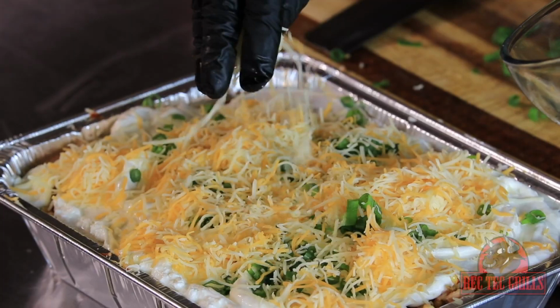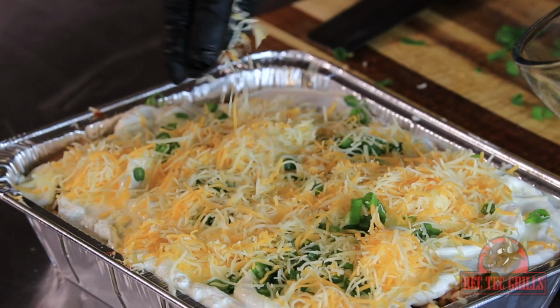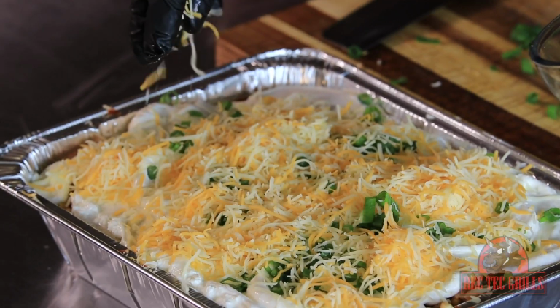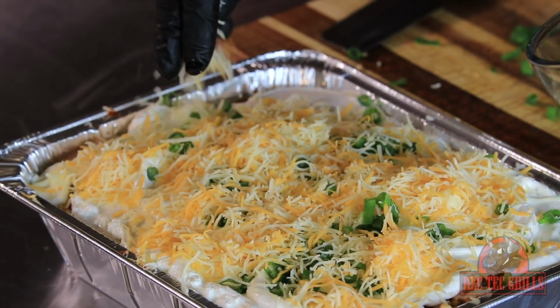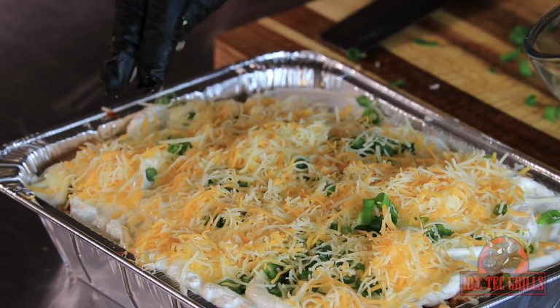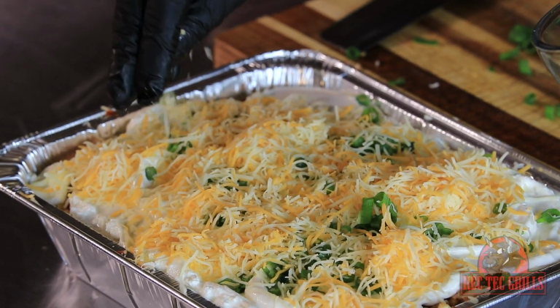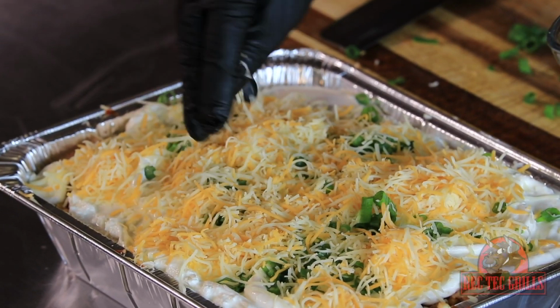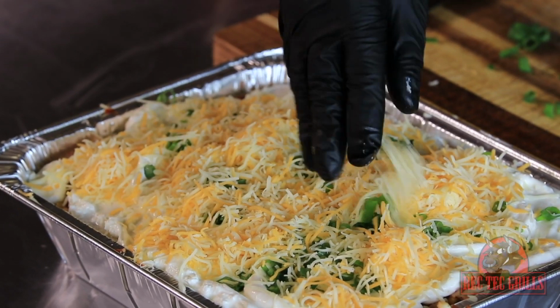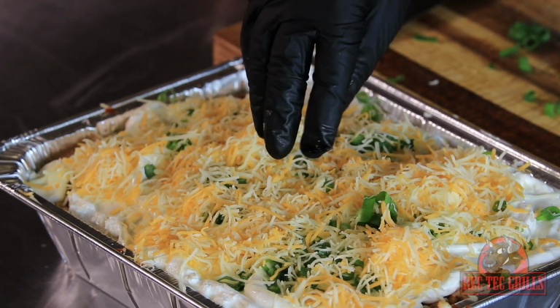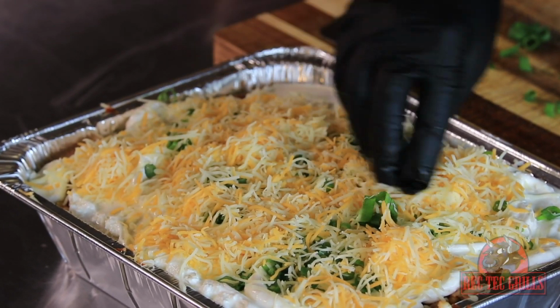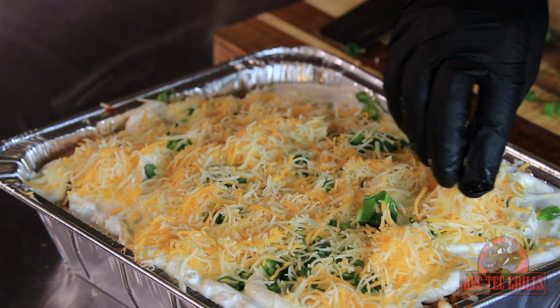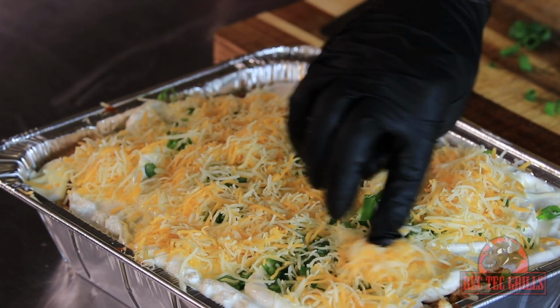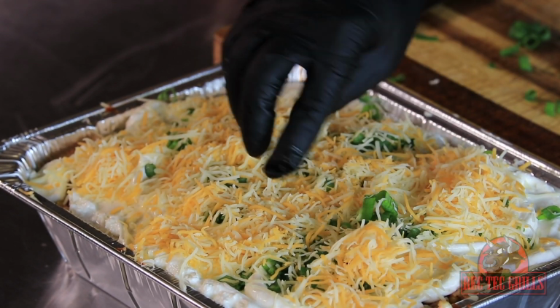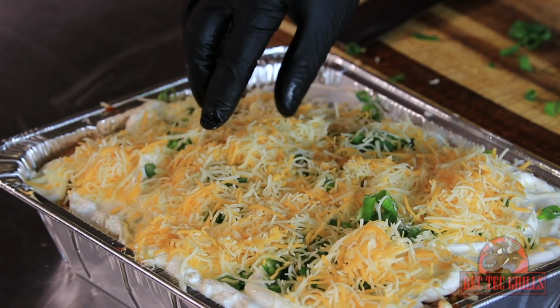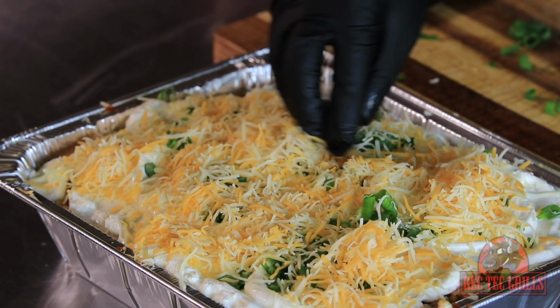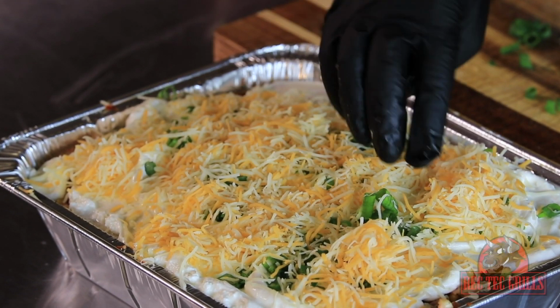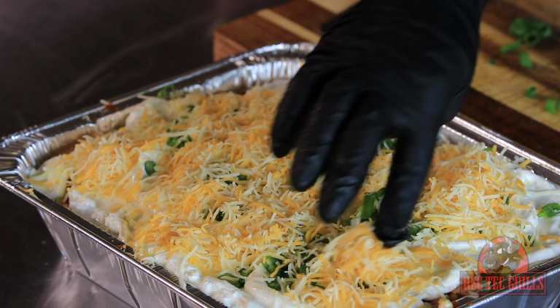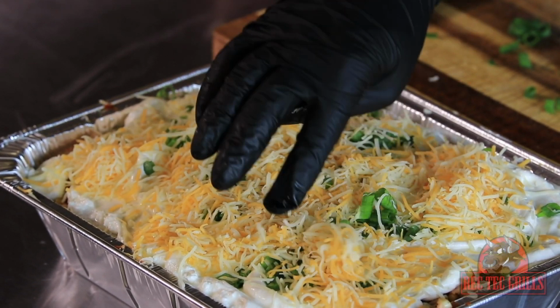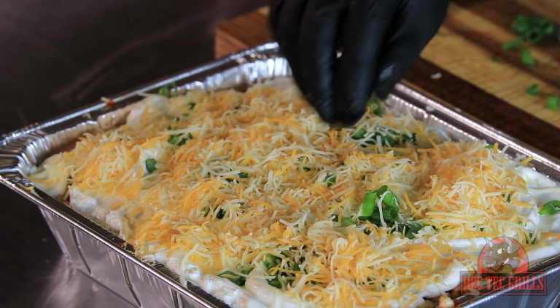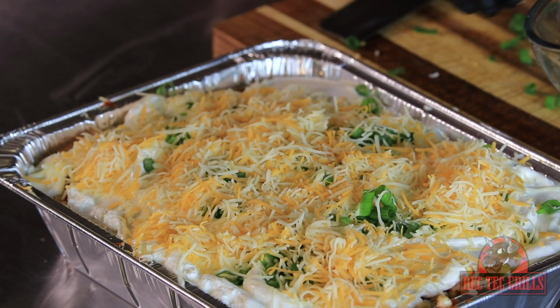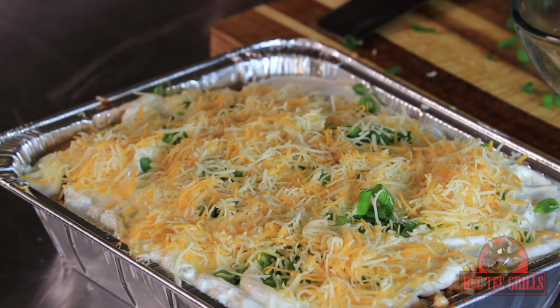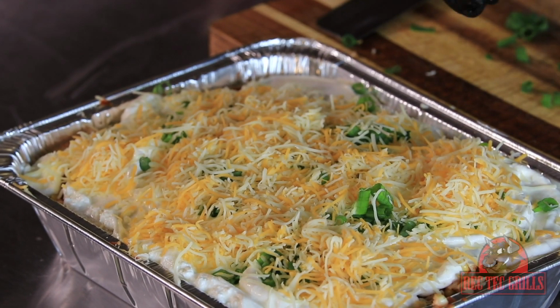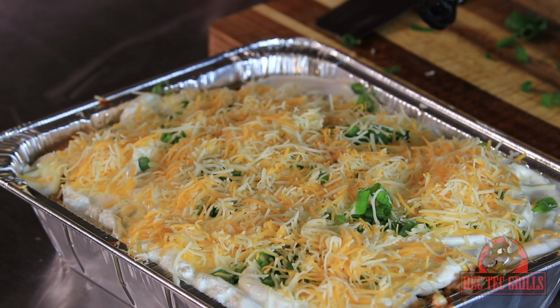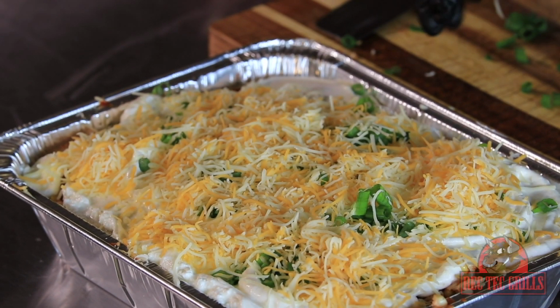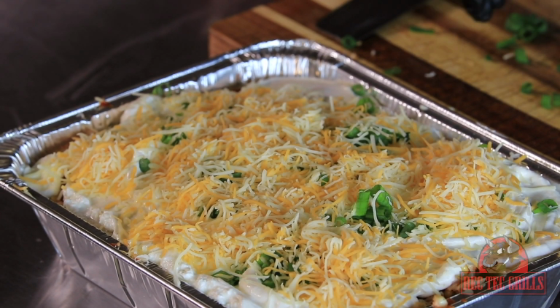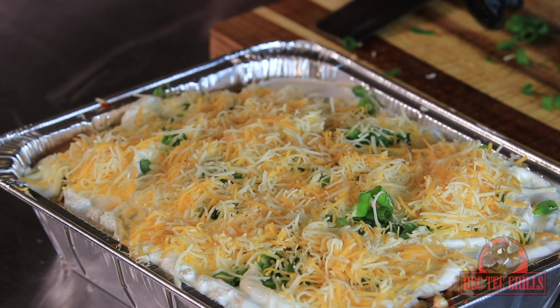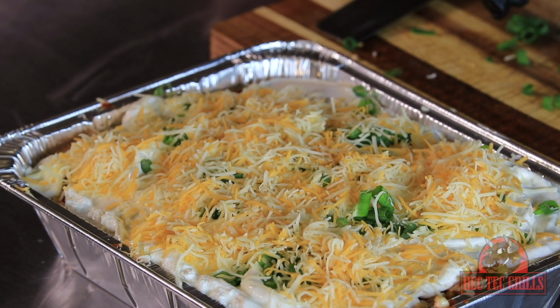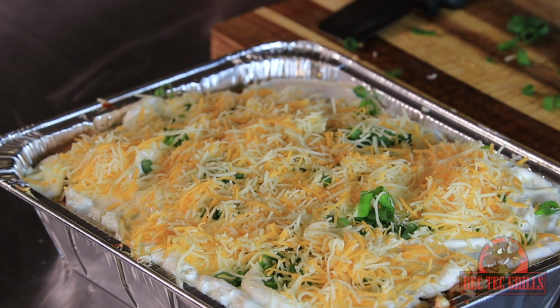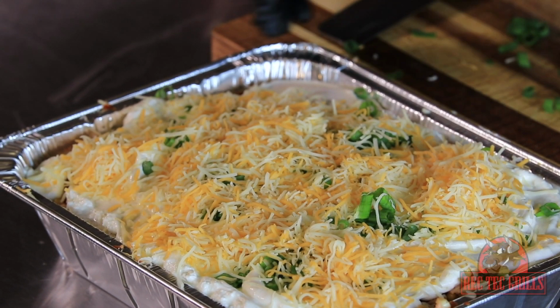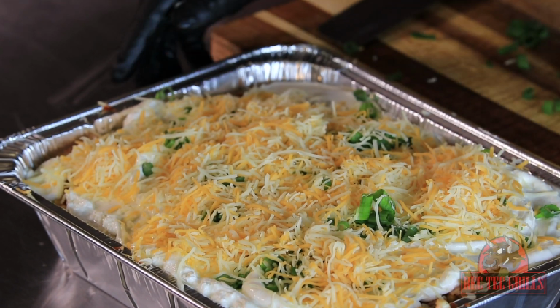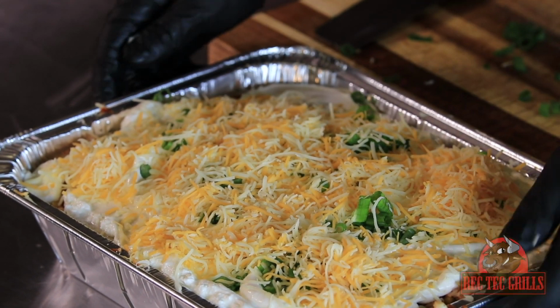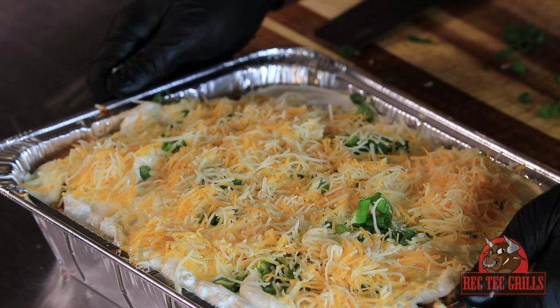We'll let this bake at 400 degrees for about 35-40 minutes until everything is golden brown and bubbly.